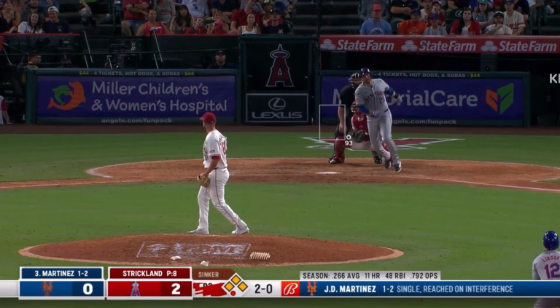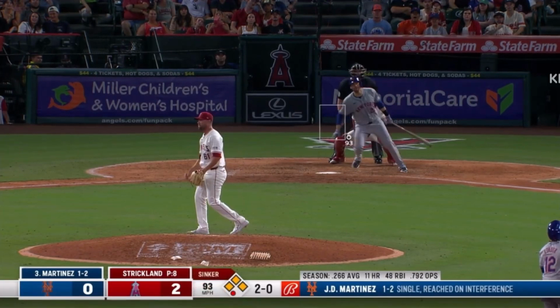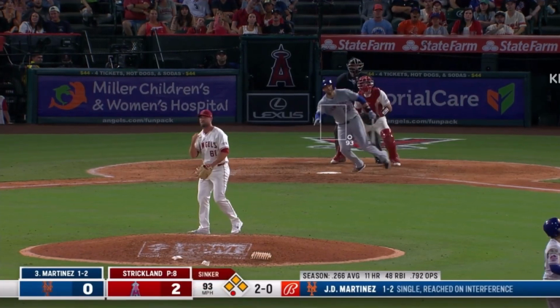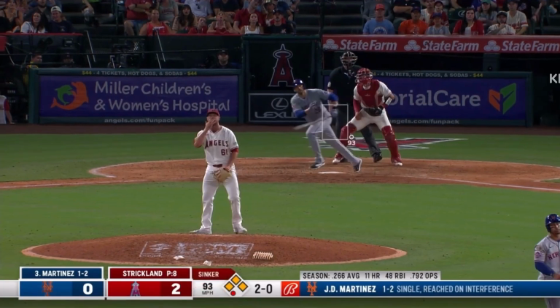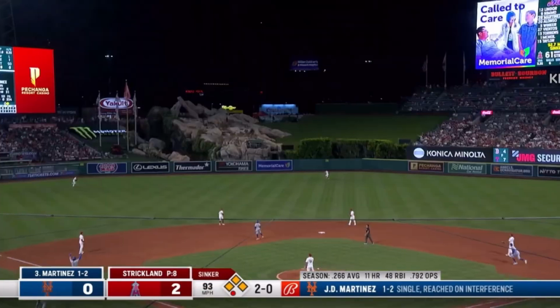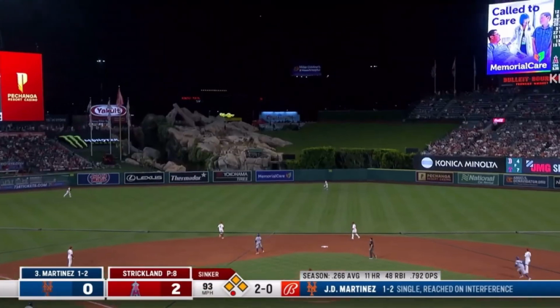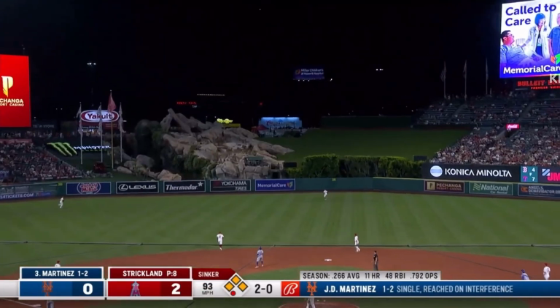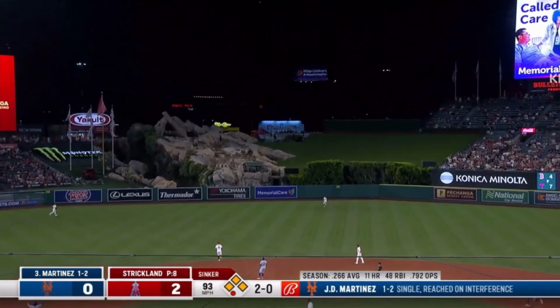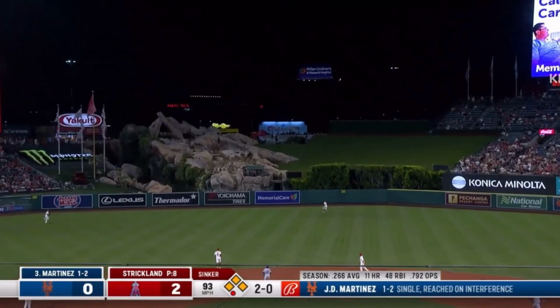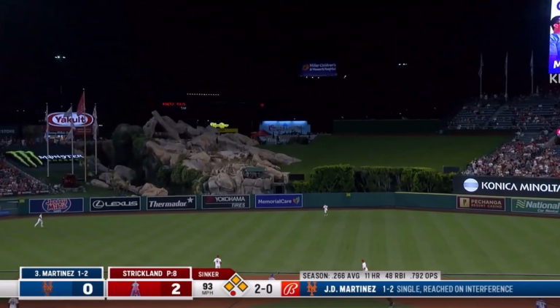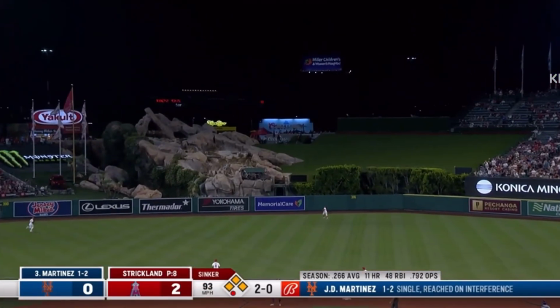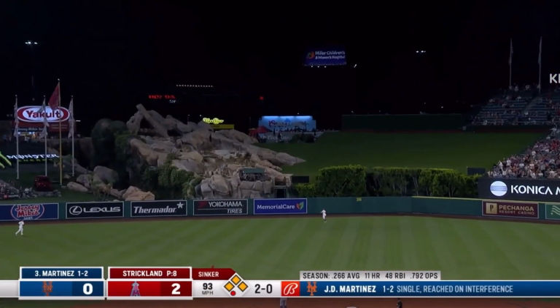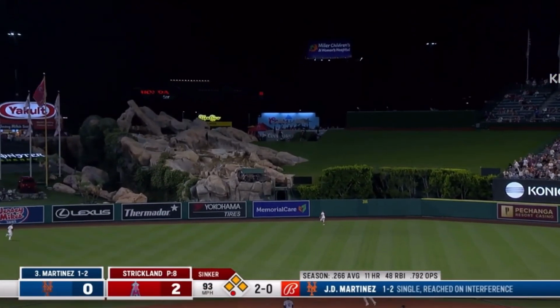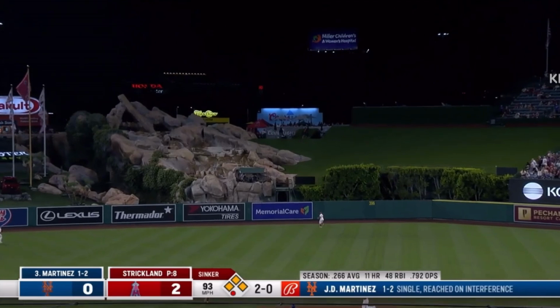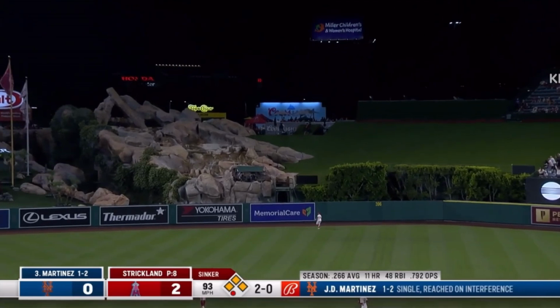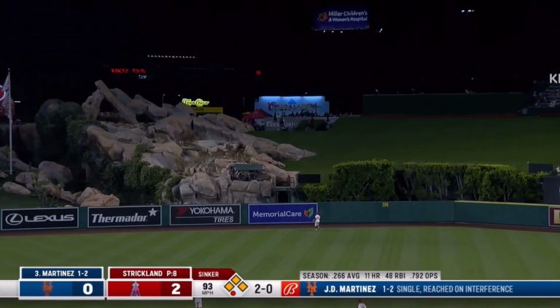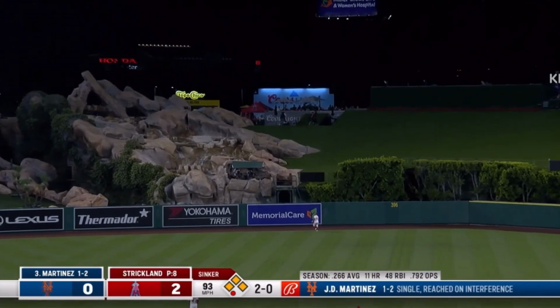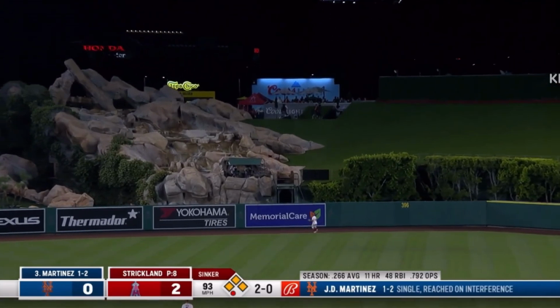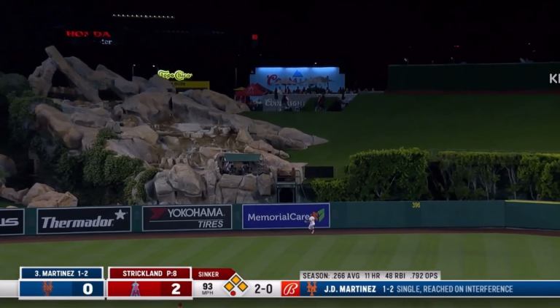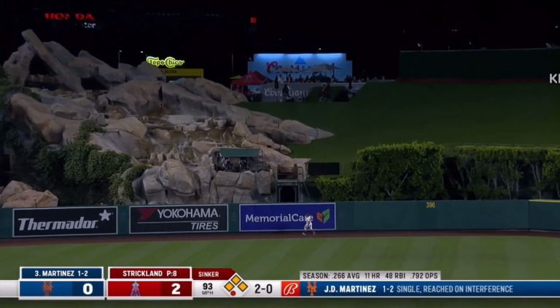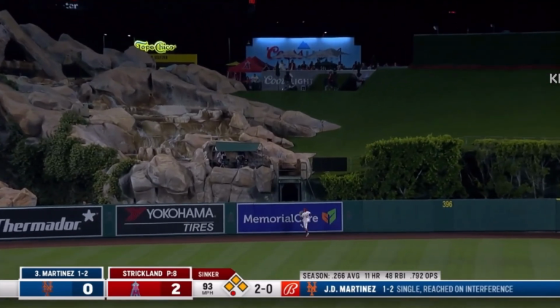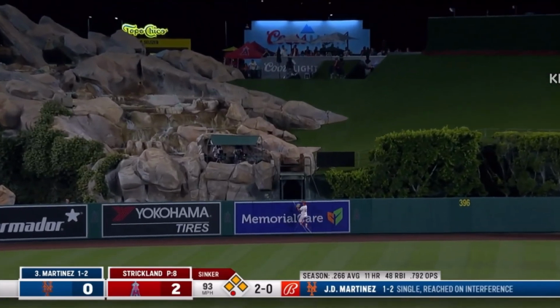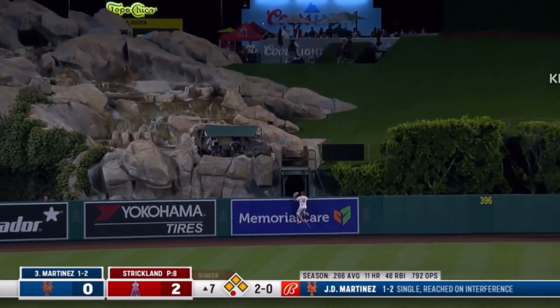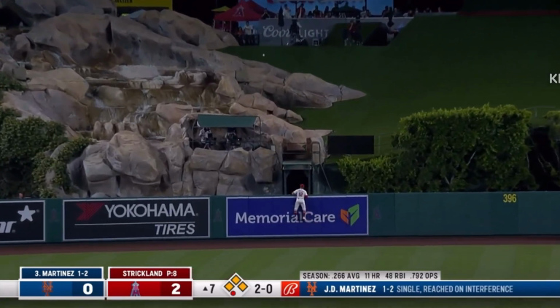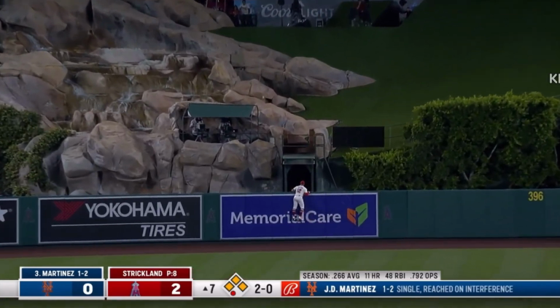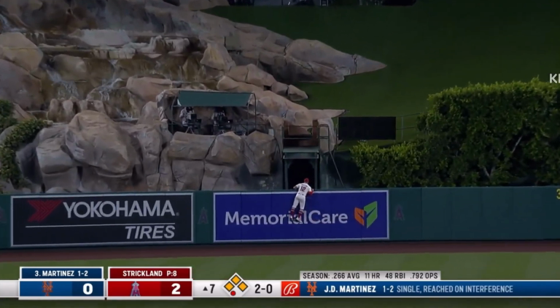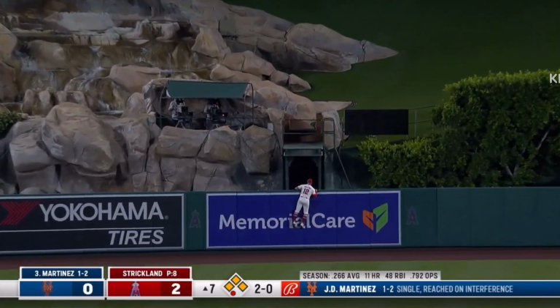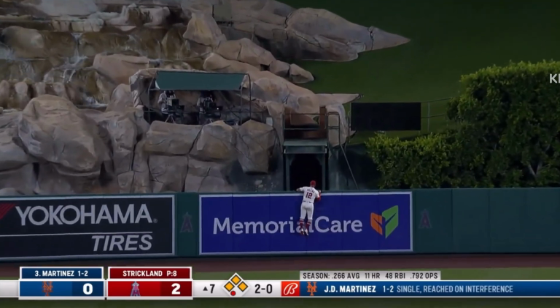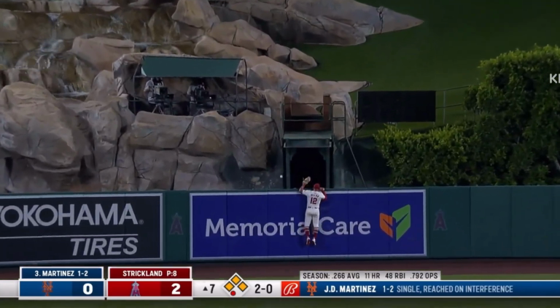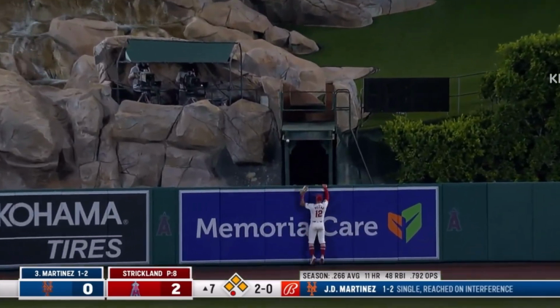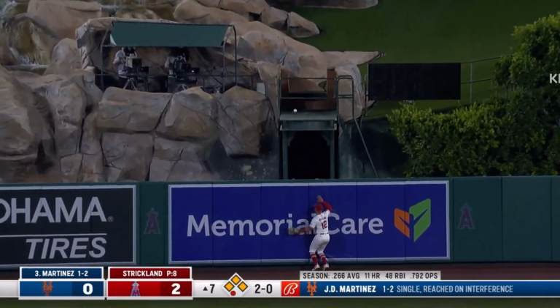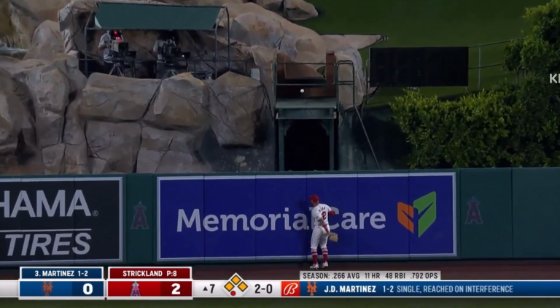Fly ball to center field. Going back is Kevin Pillar, at the track, at the wall. It's out of here.